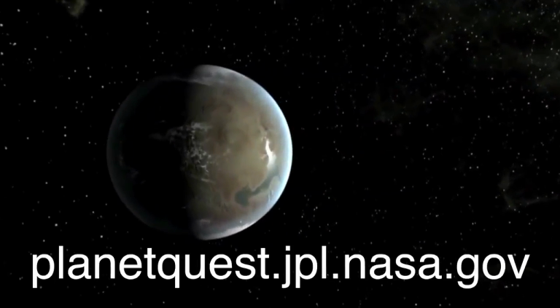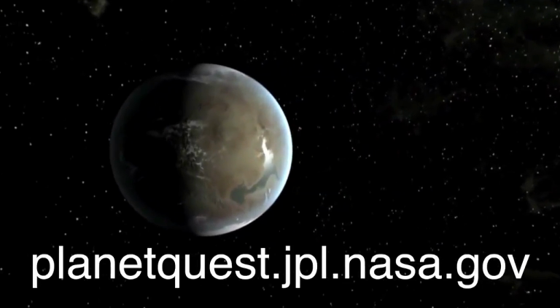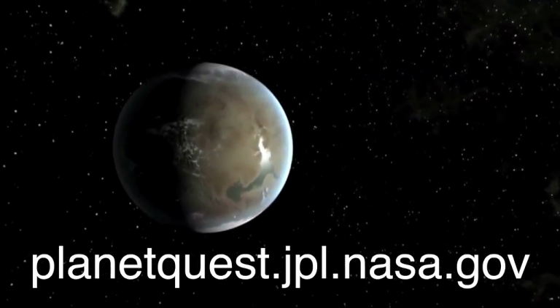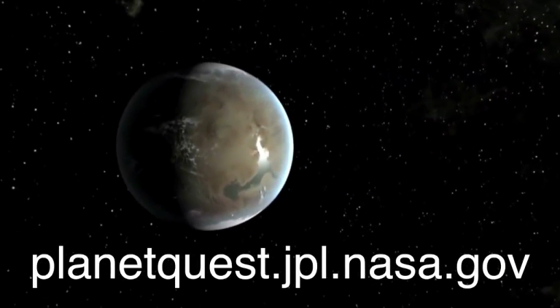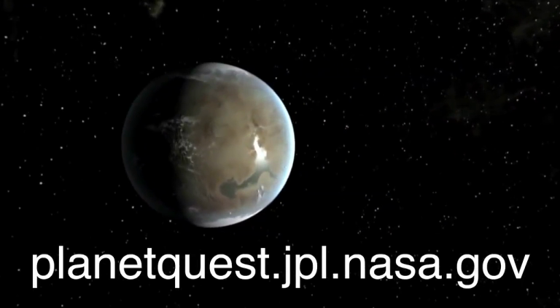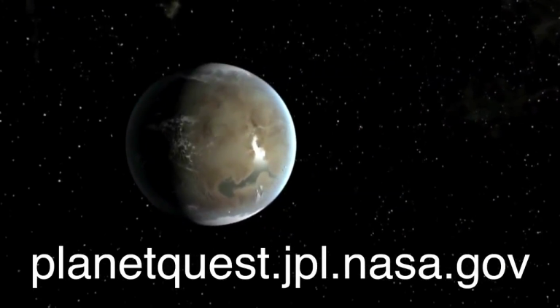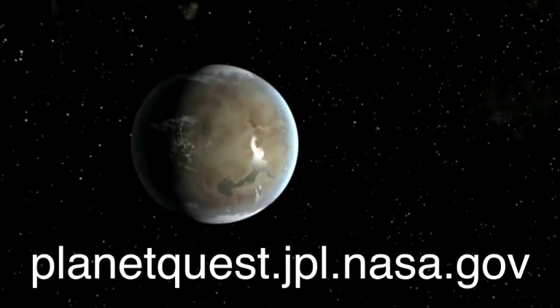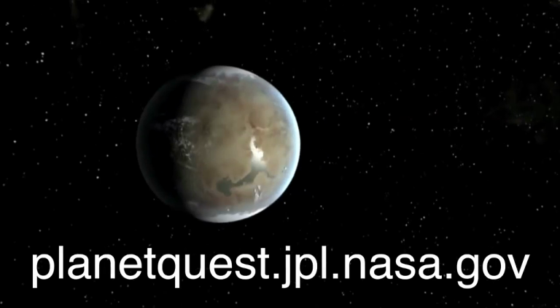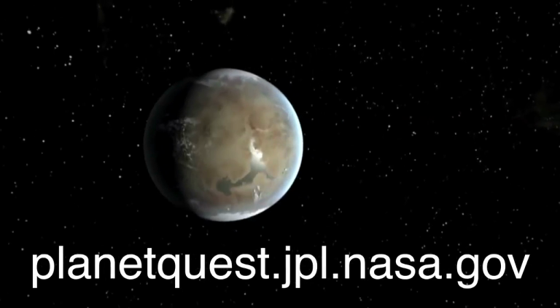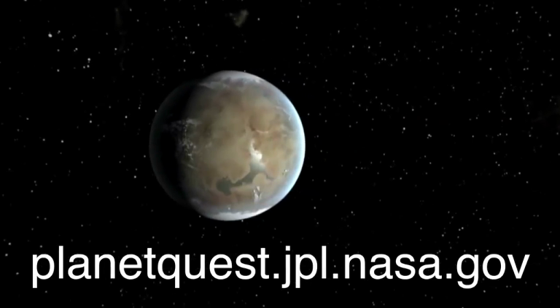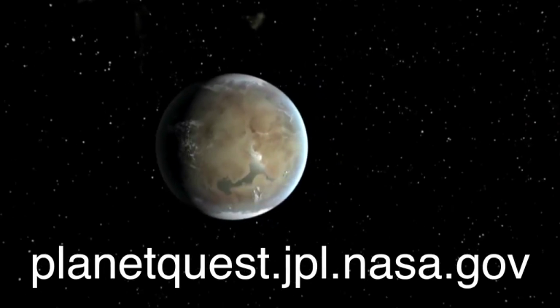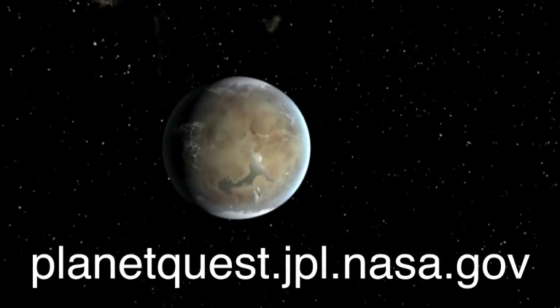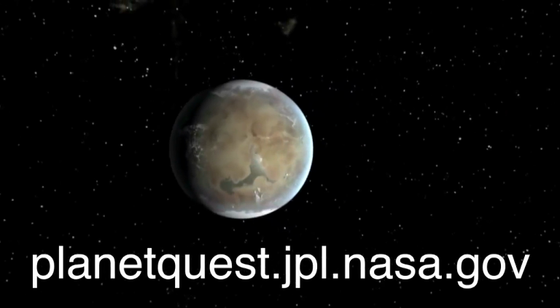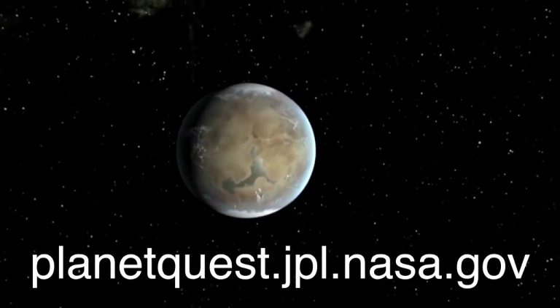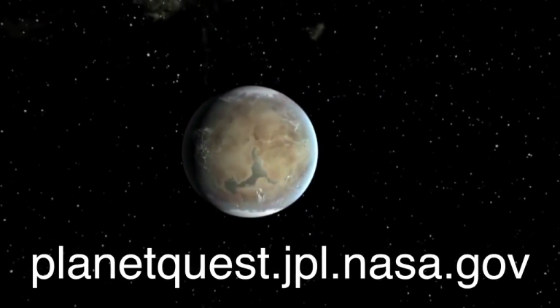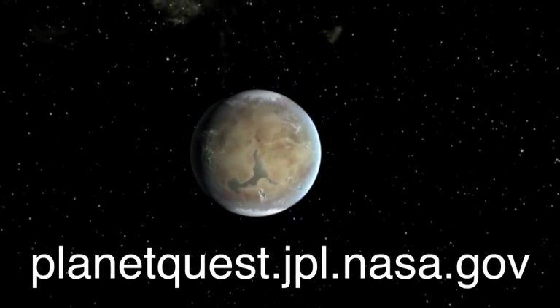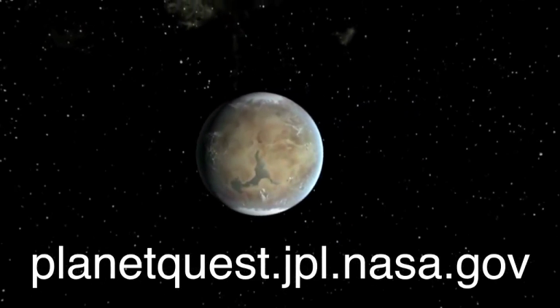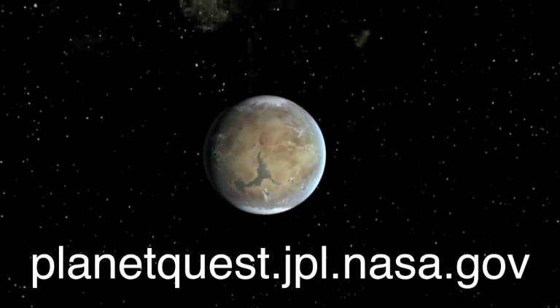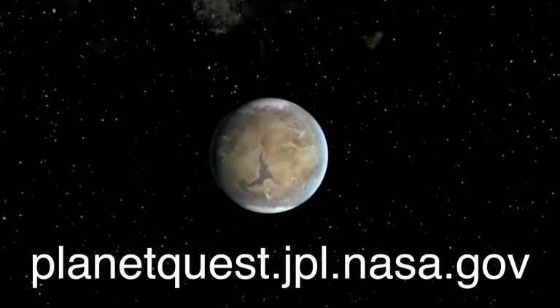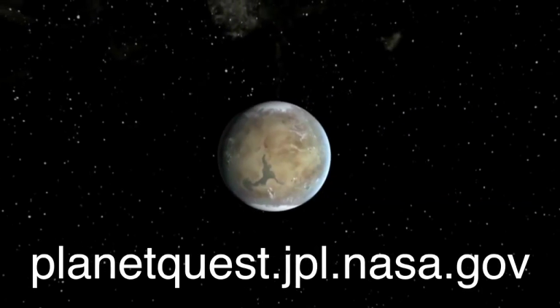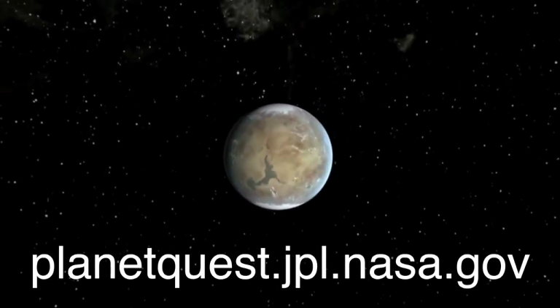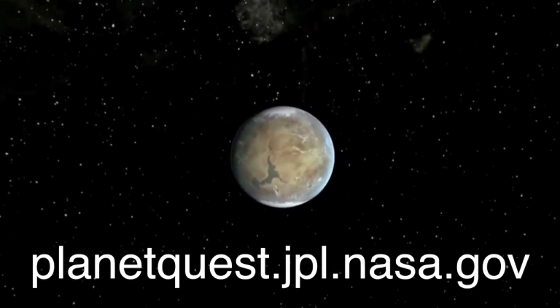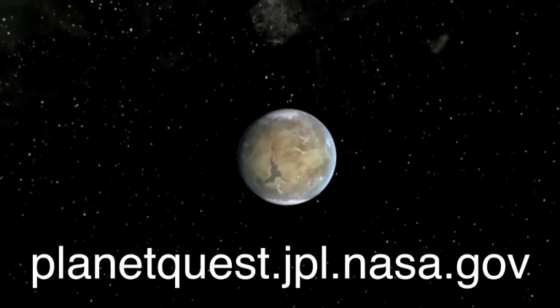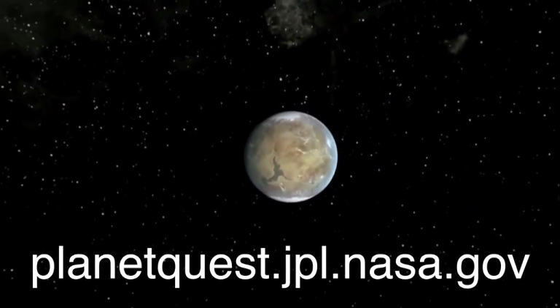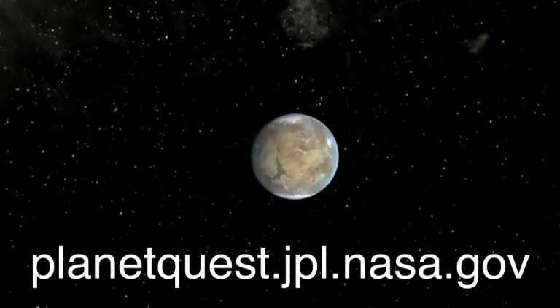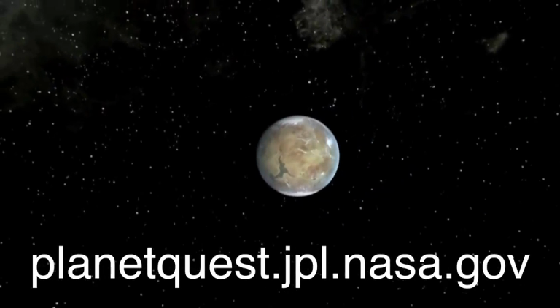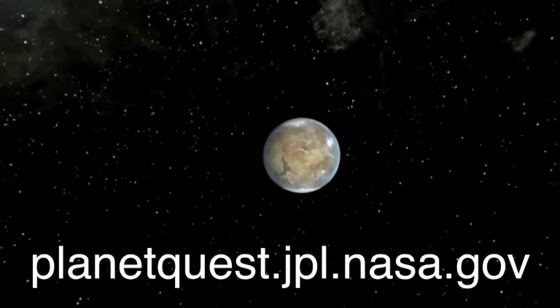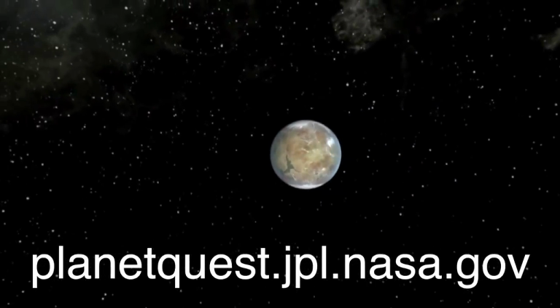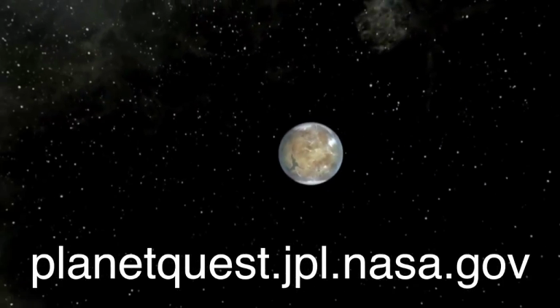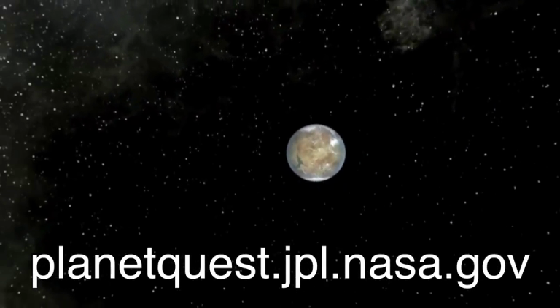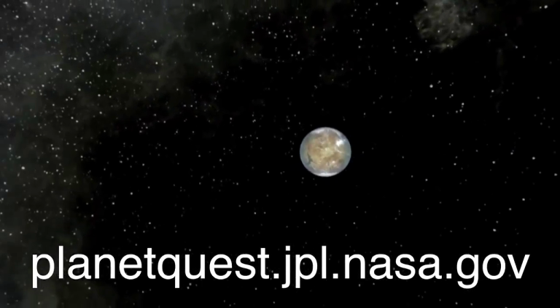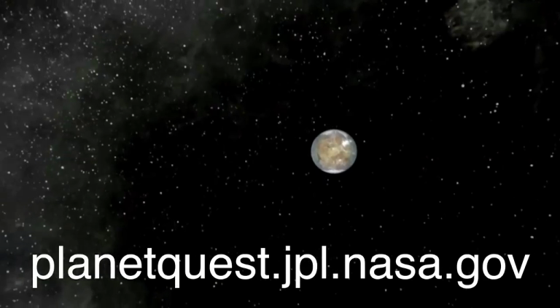That's it for this Q and Alien. Keep an eye on Planet Quest for the next video in this series and all the news and images you can handle, because exoplanet science never stops.